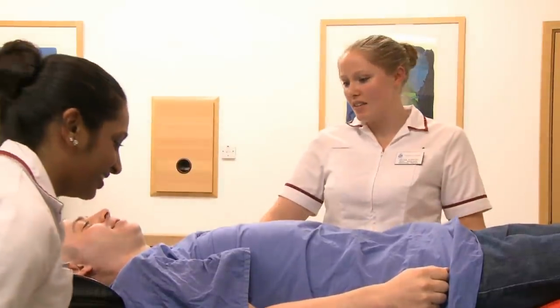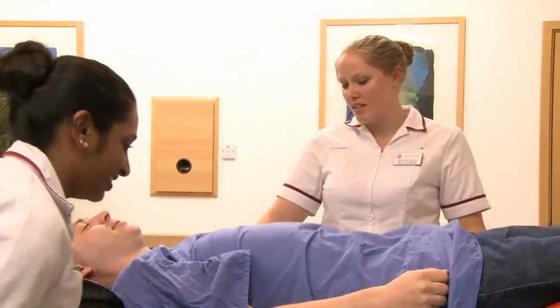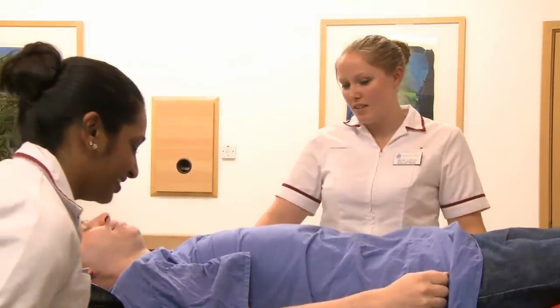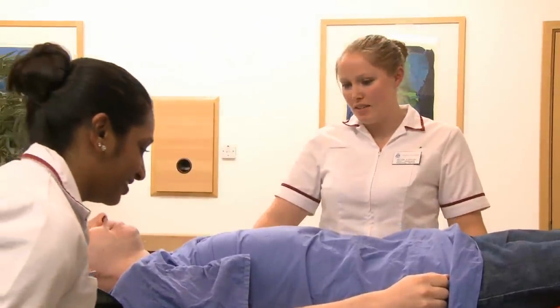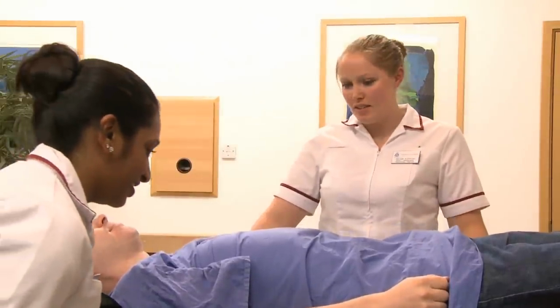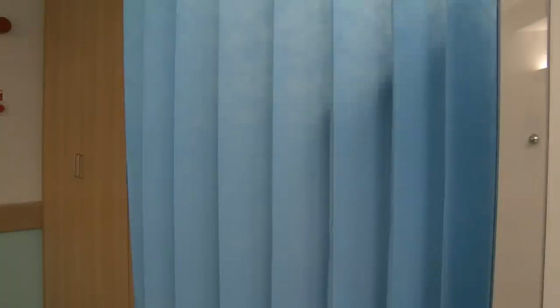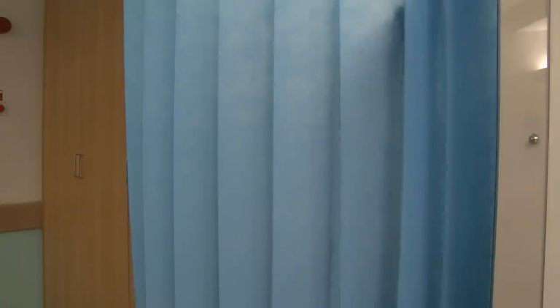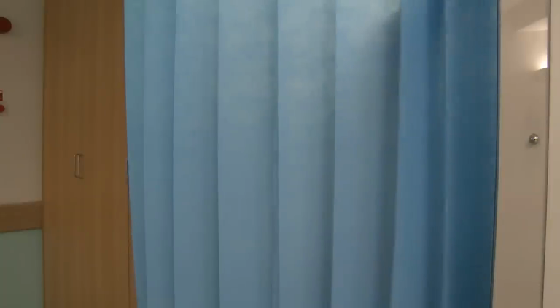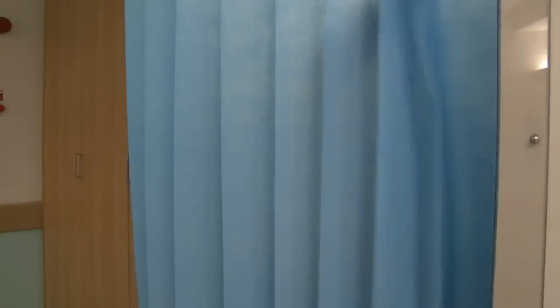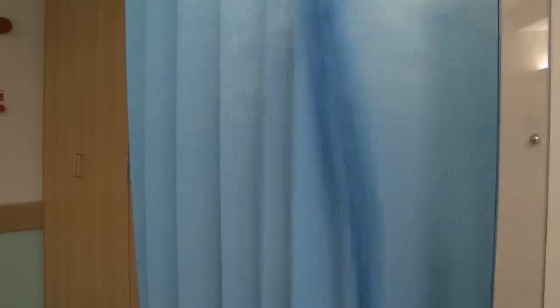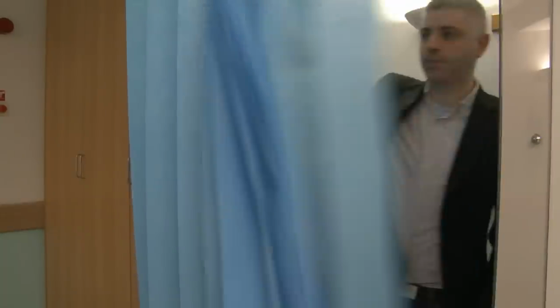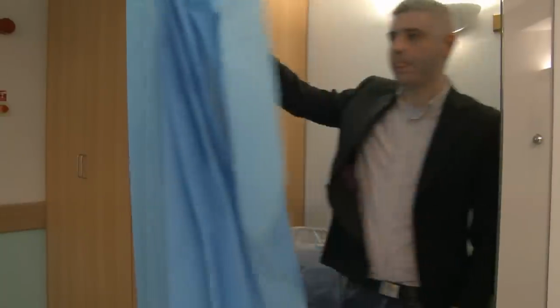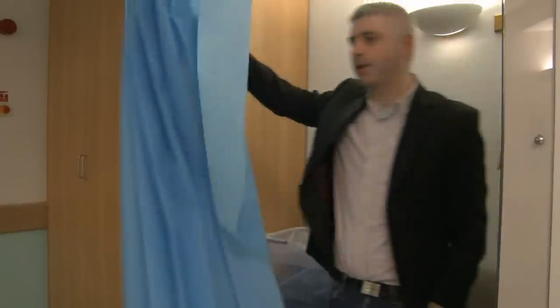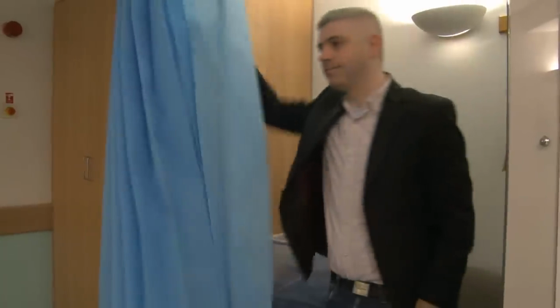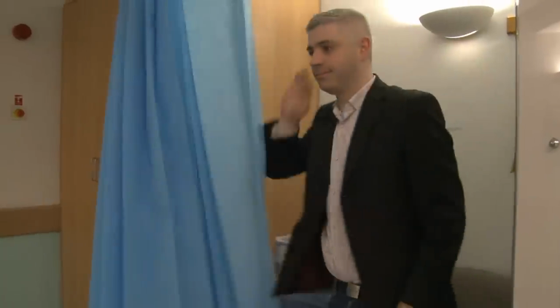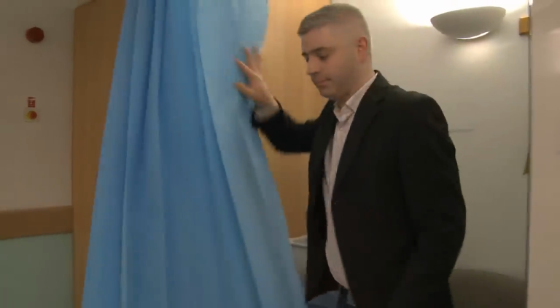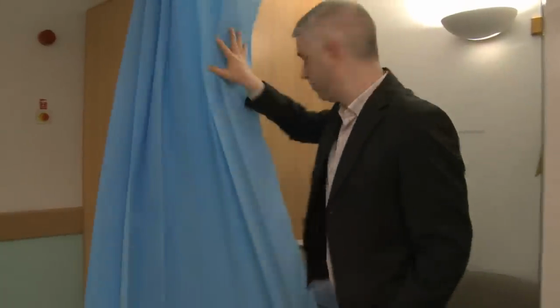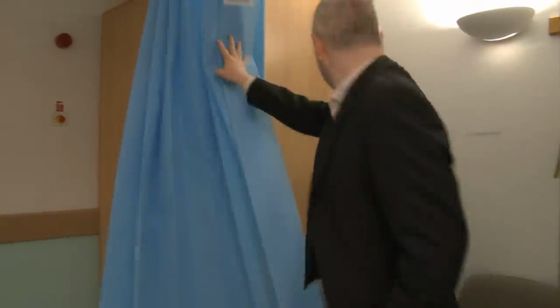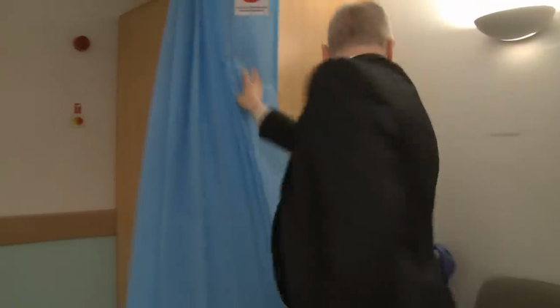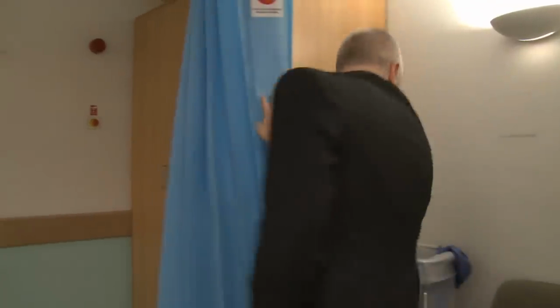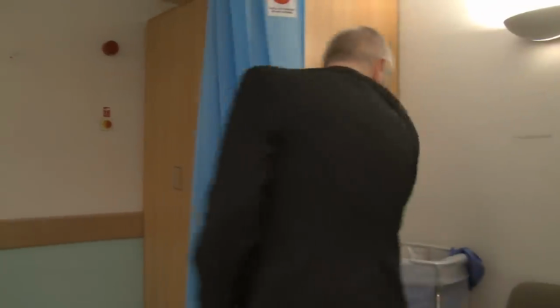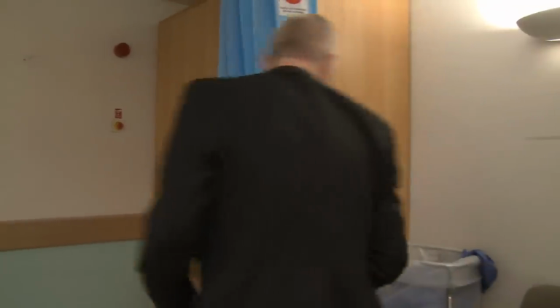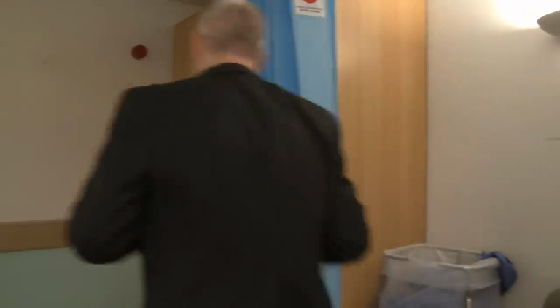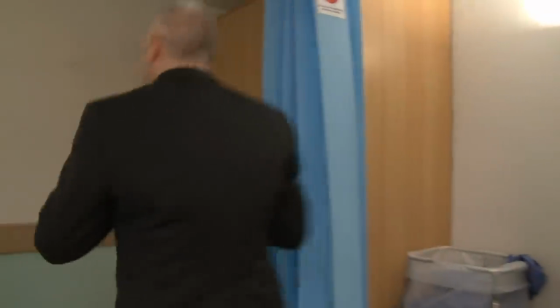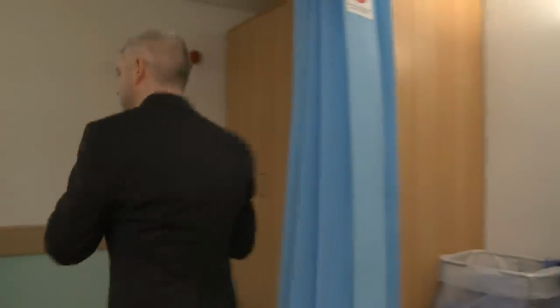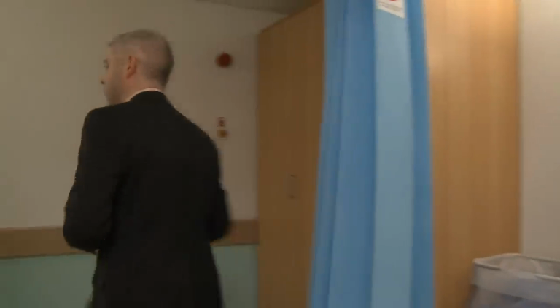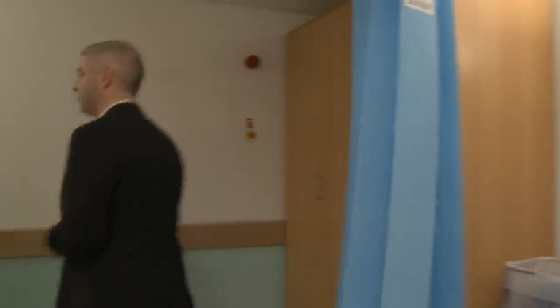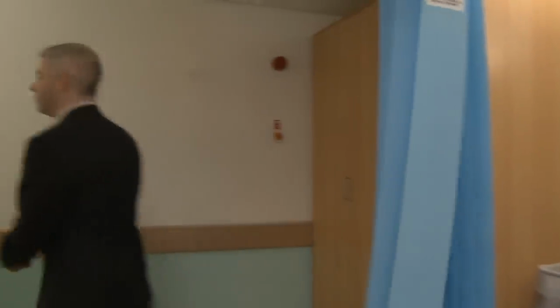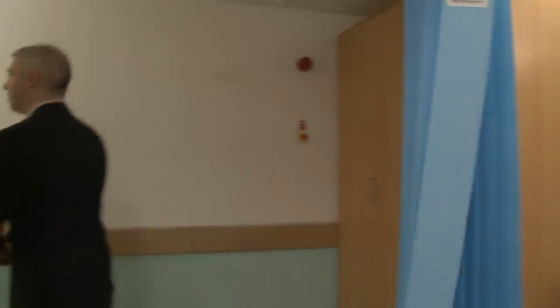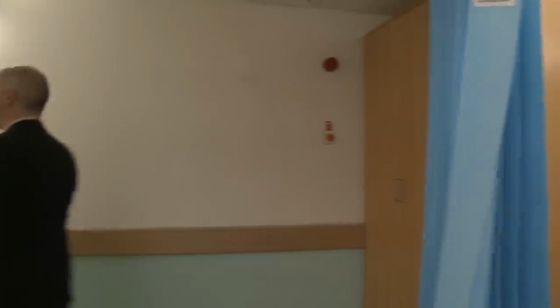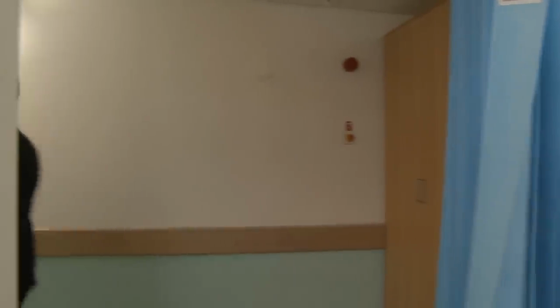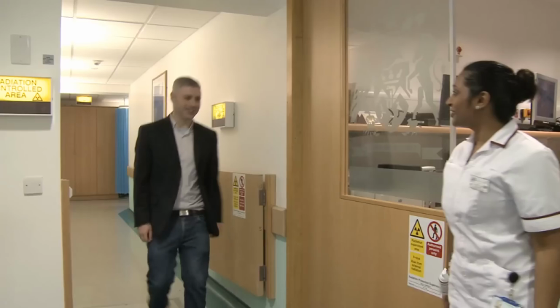Patients are then allowed to get dressed, given their next appointment for the next day, and are able to go home.